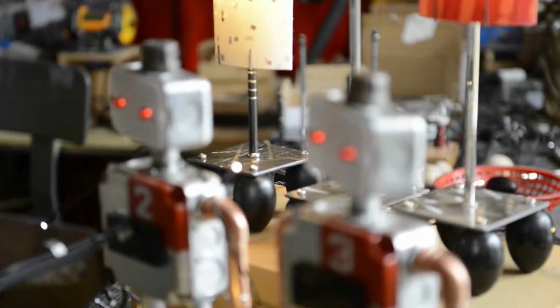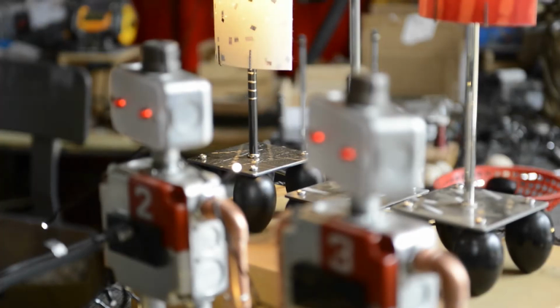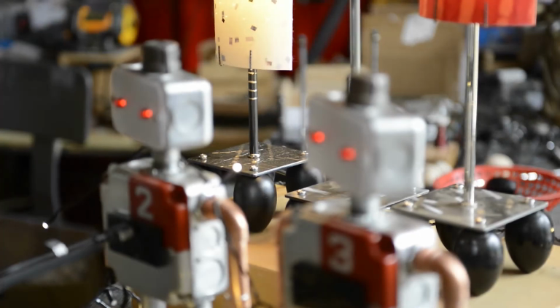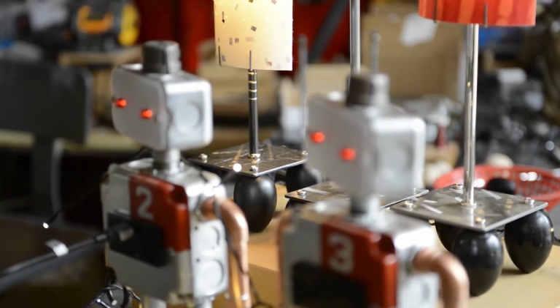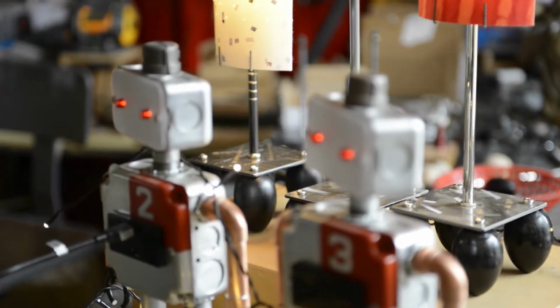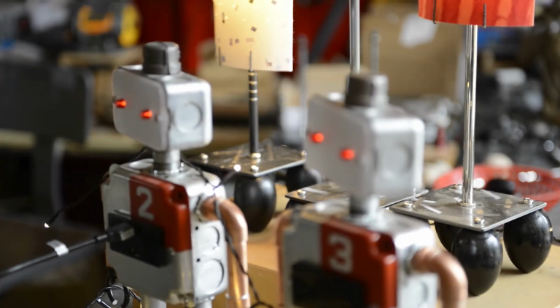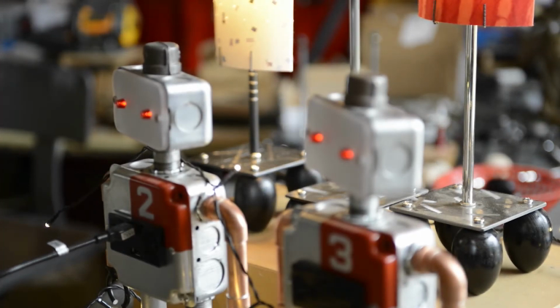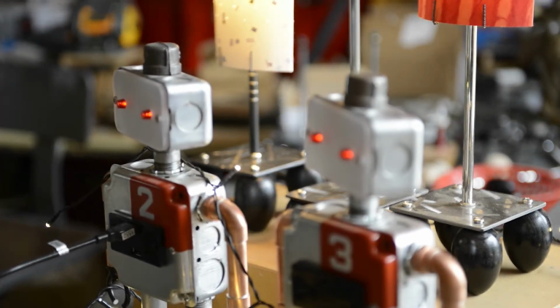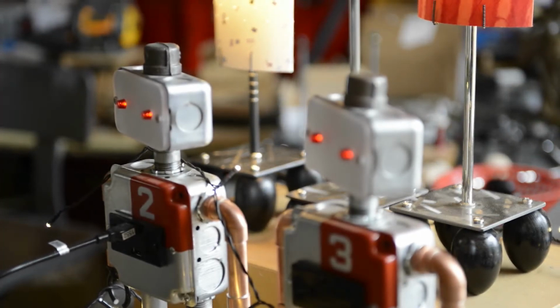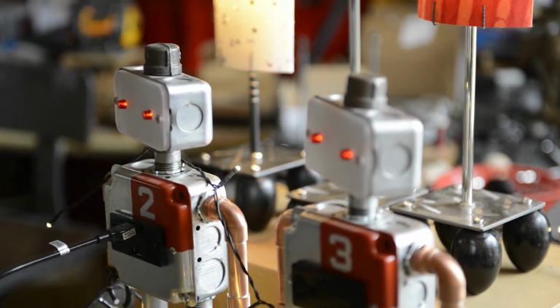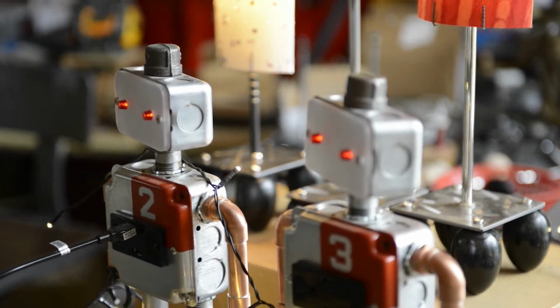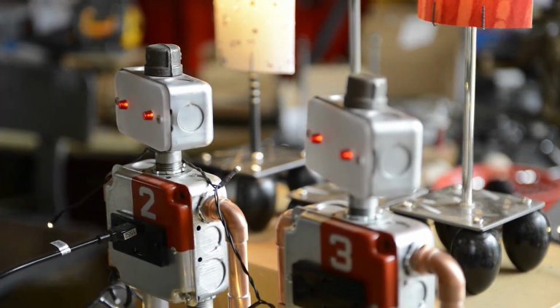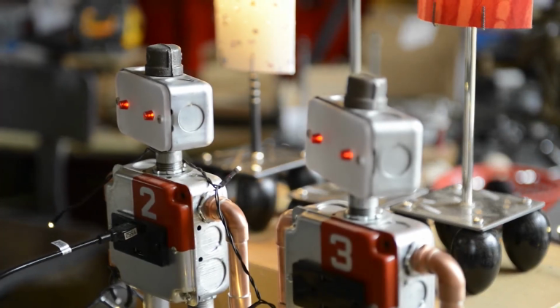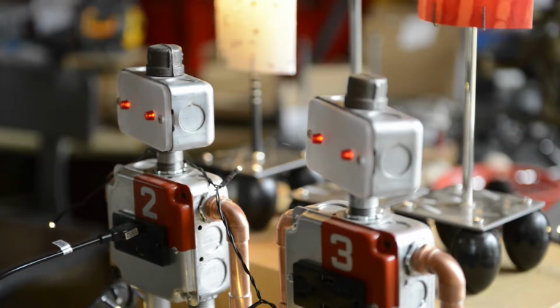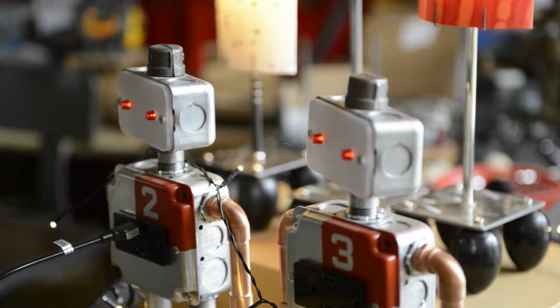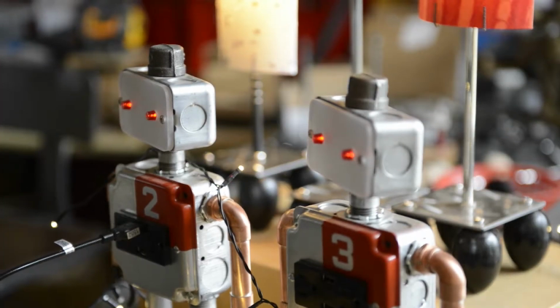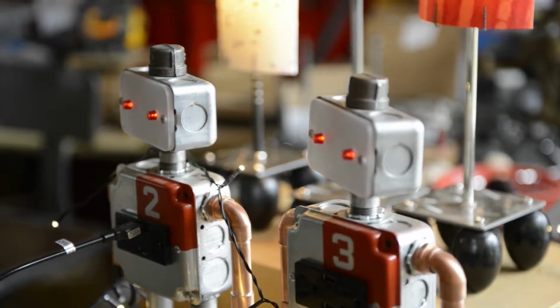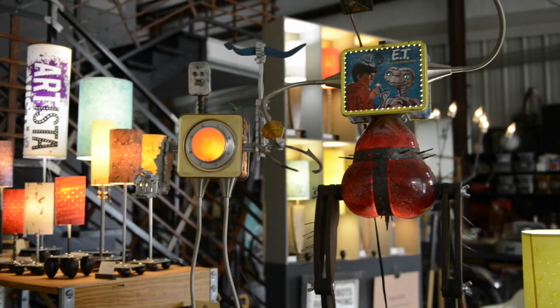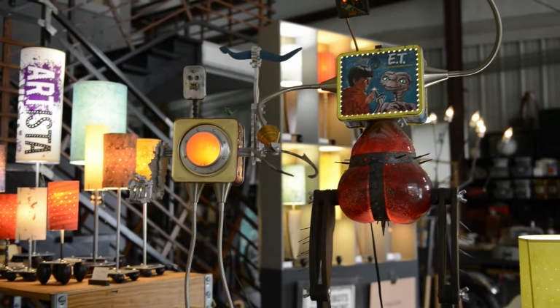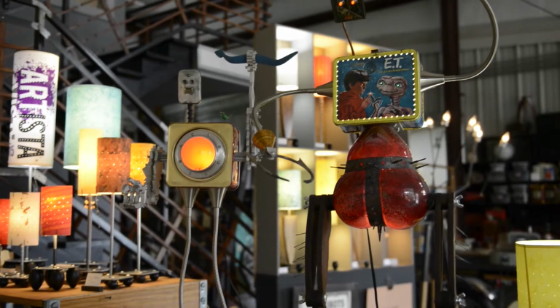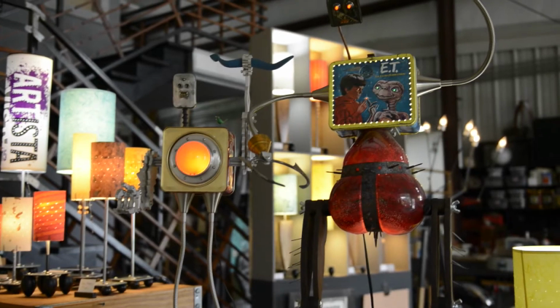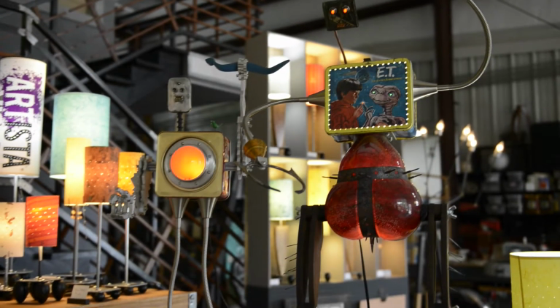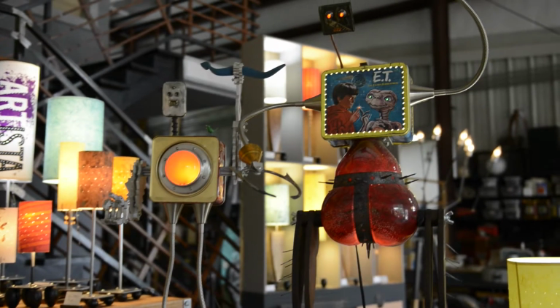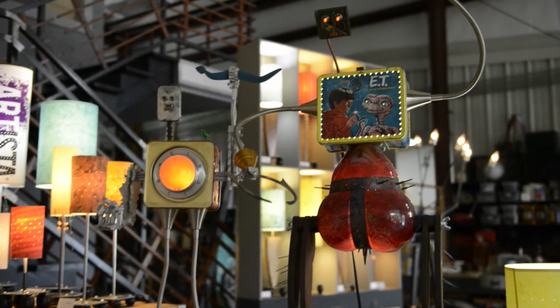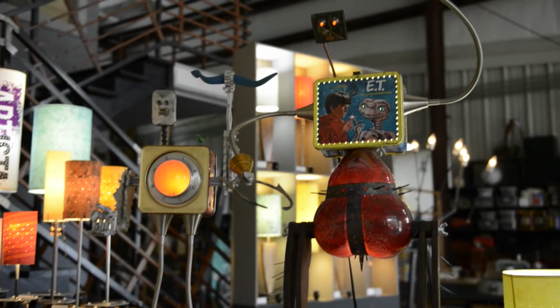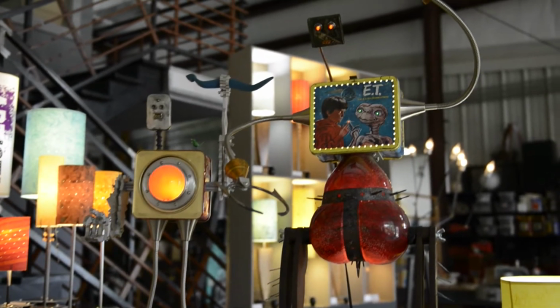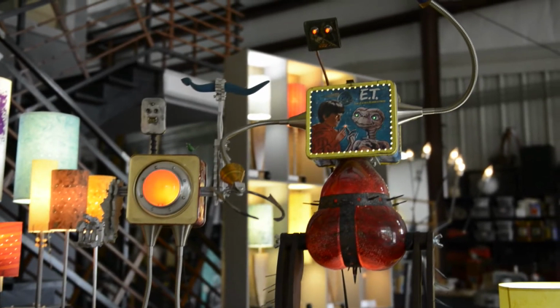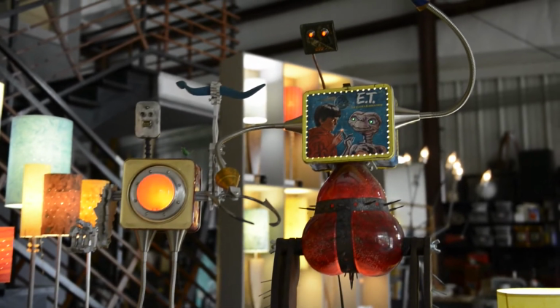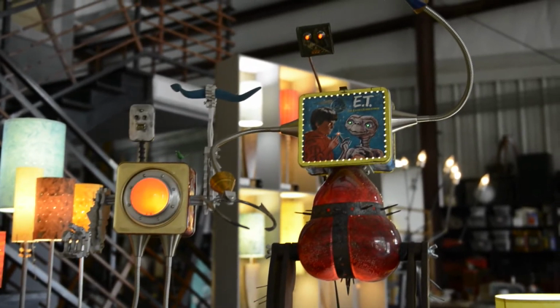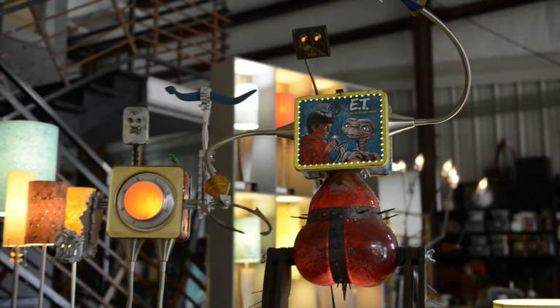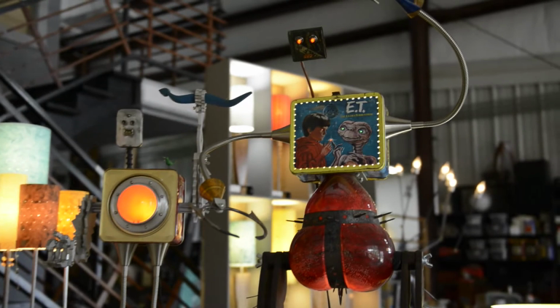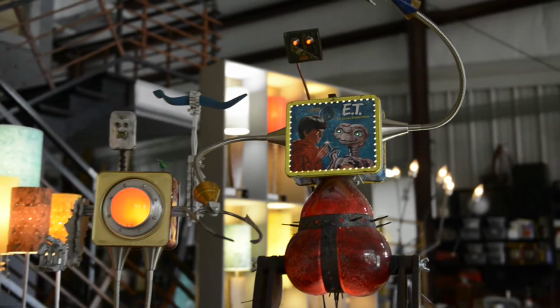For those little robots, I'm using salvaged tin and cookie tins and things like that, copper and aluminum.